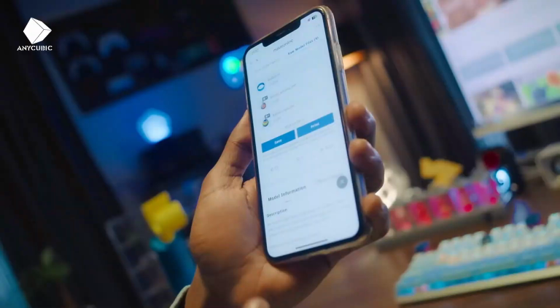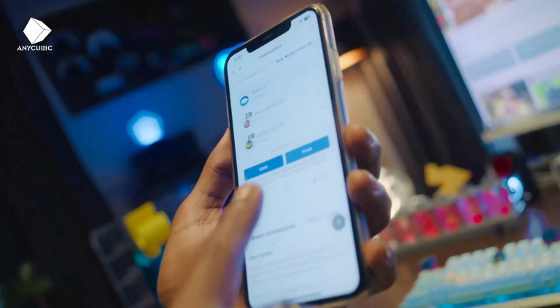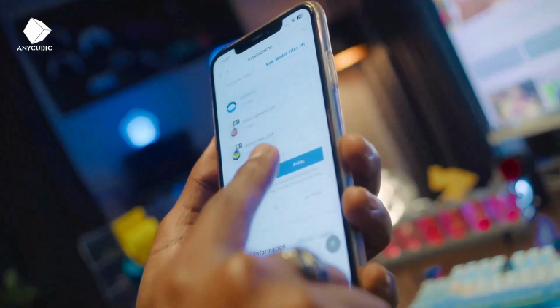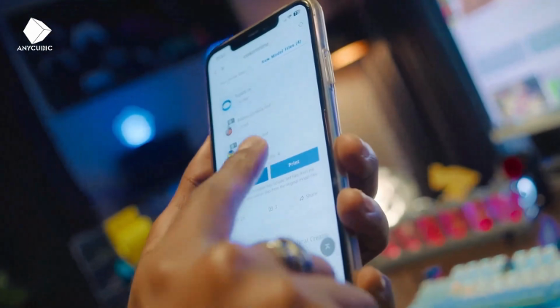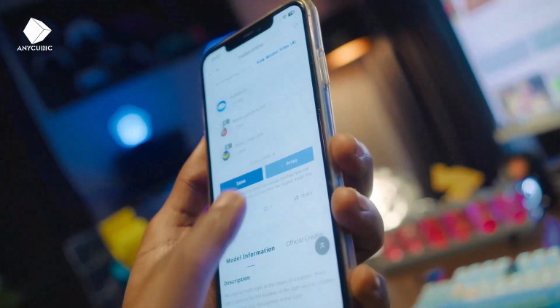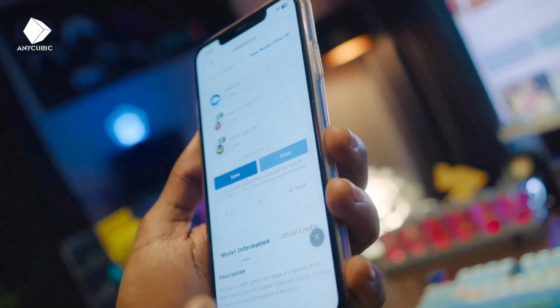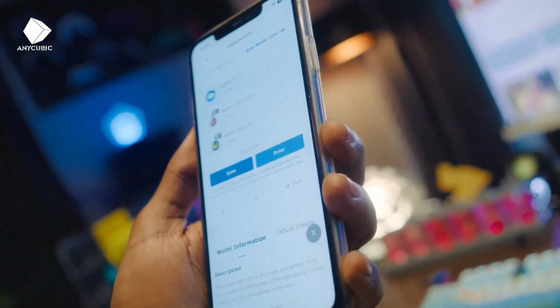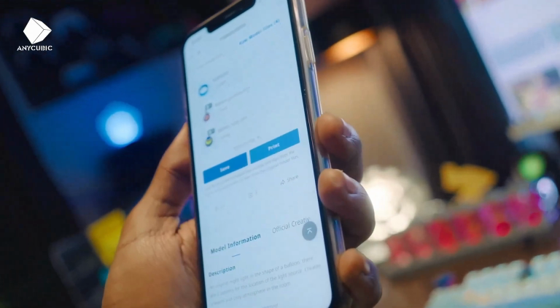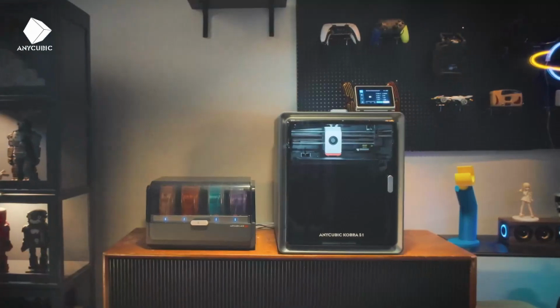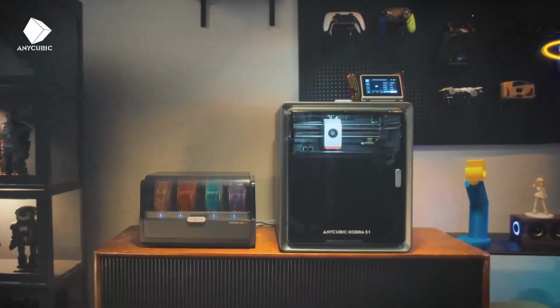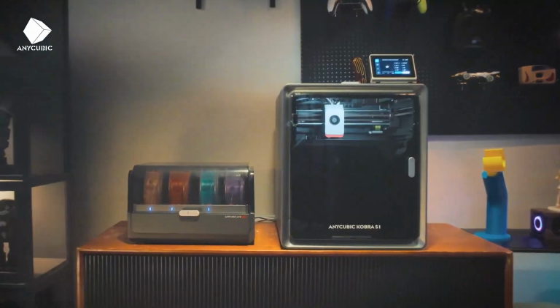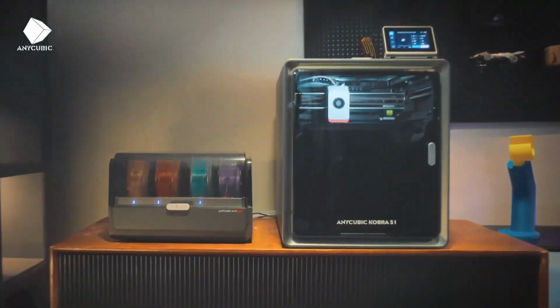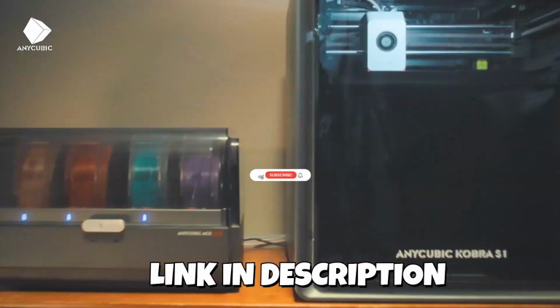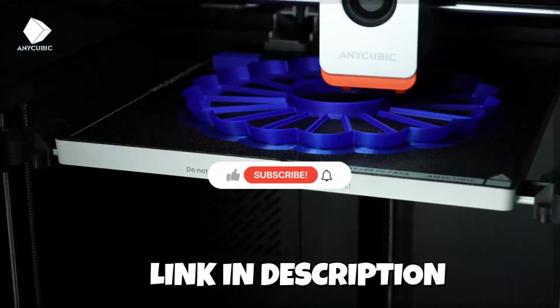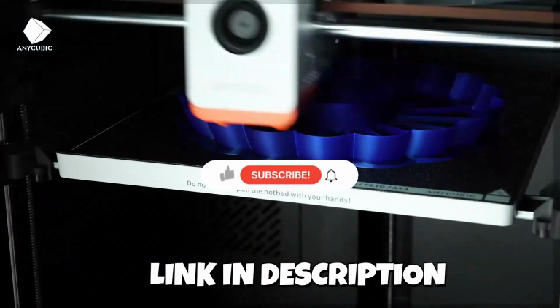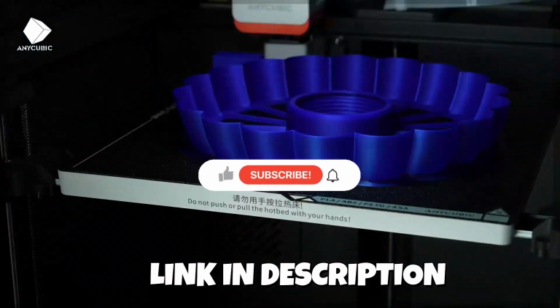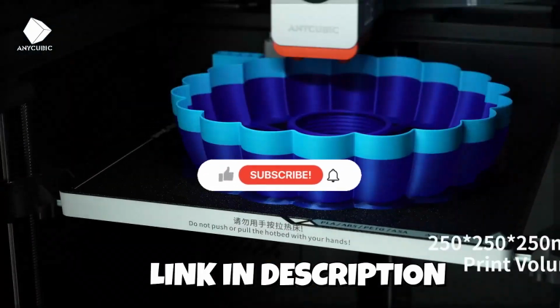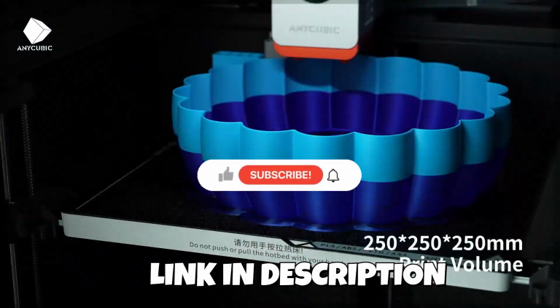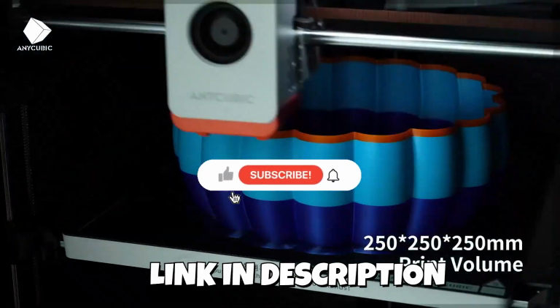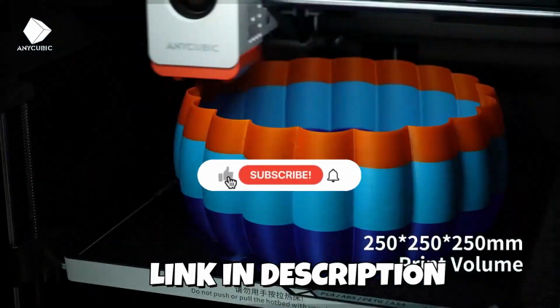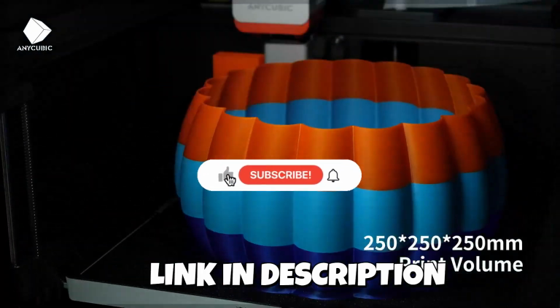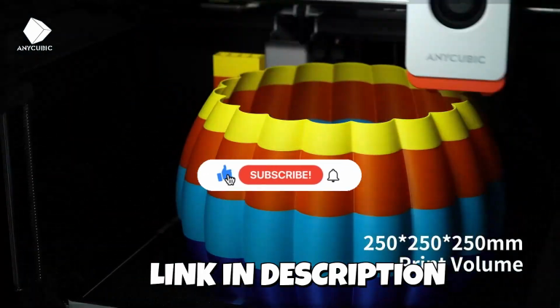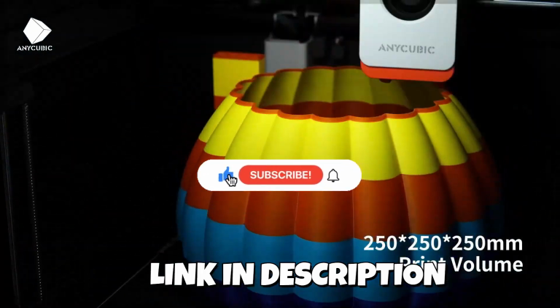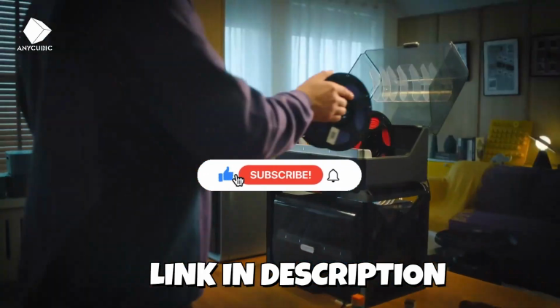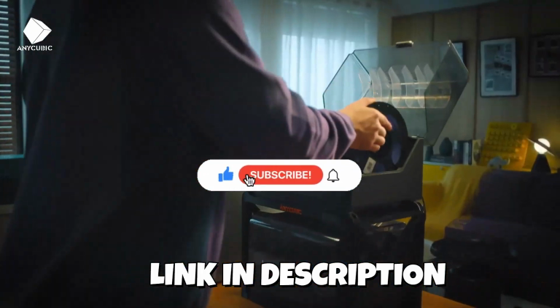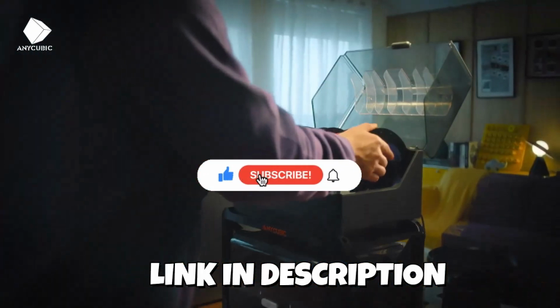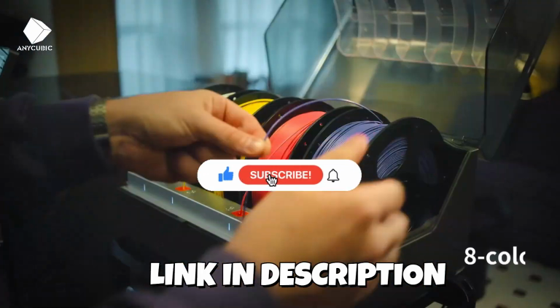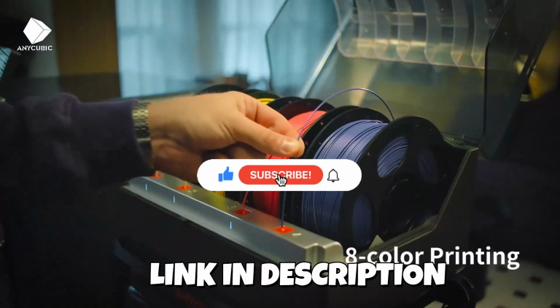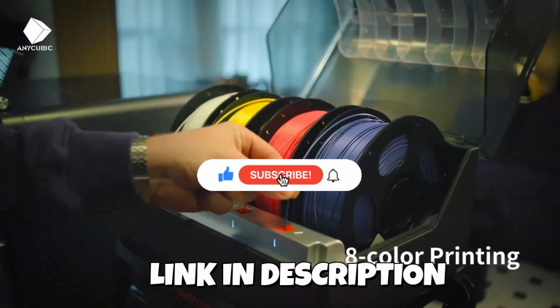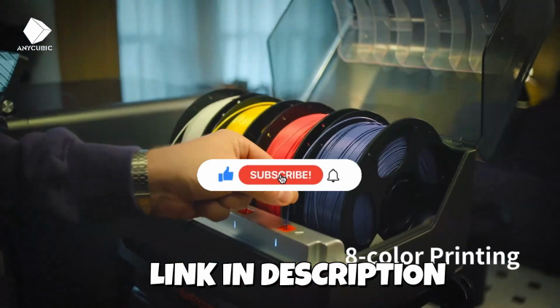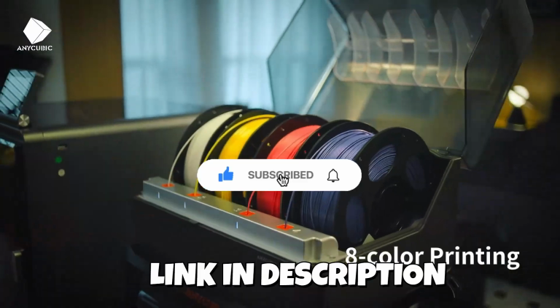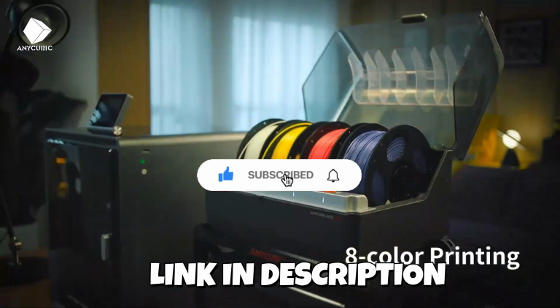All product links are in the description. Don't forget to subscribe and hit the bell icon so you never miss an update.